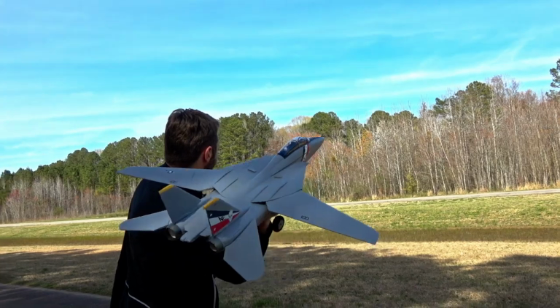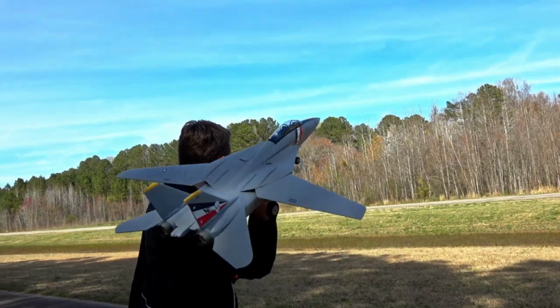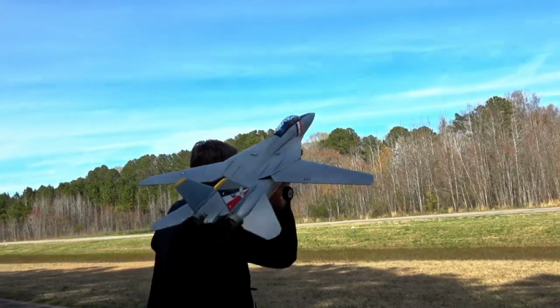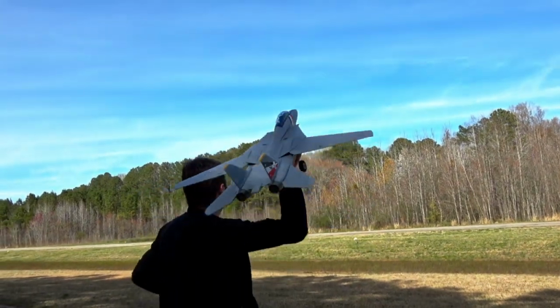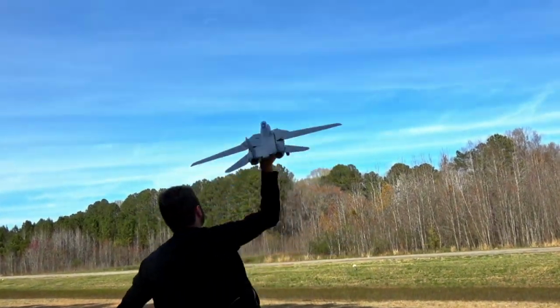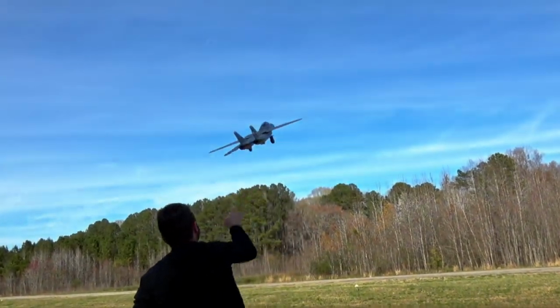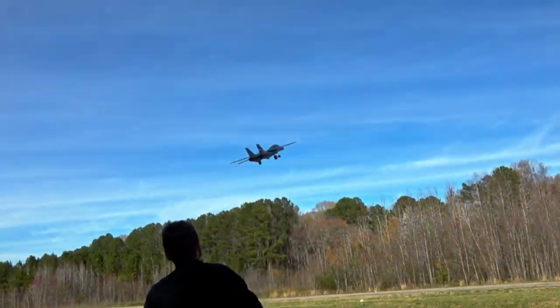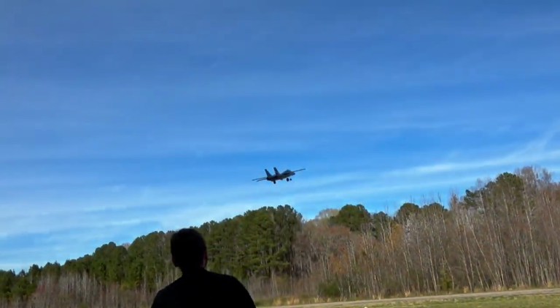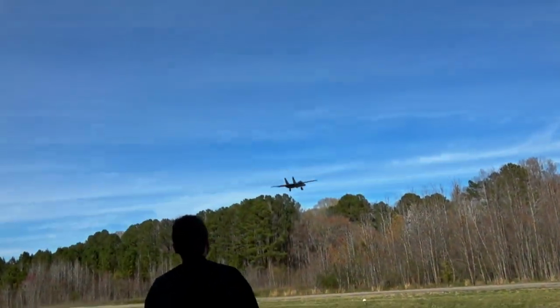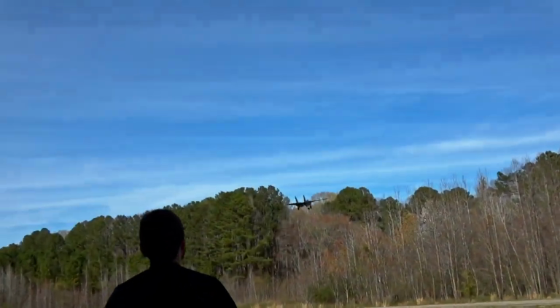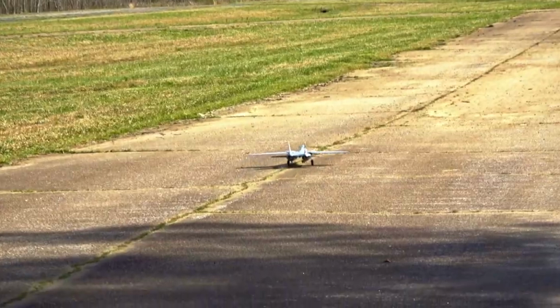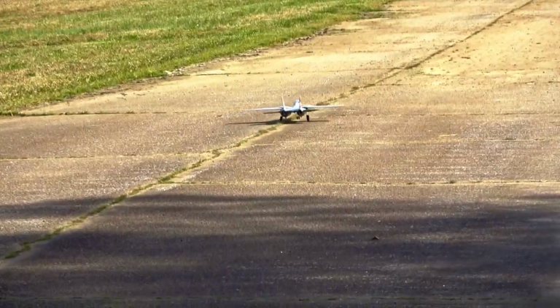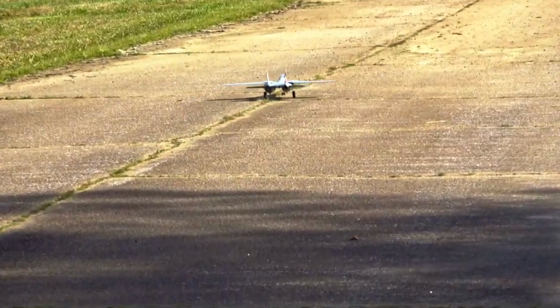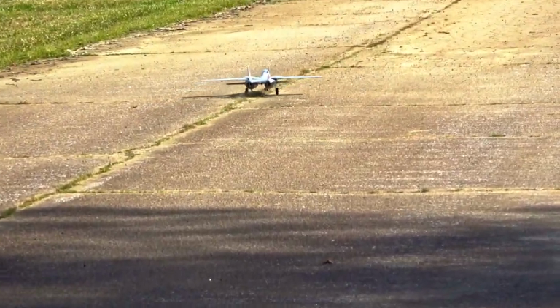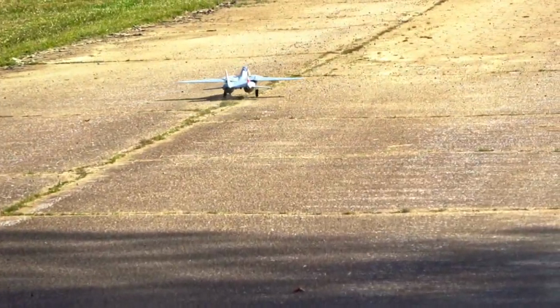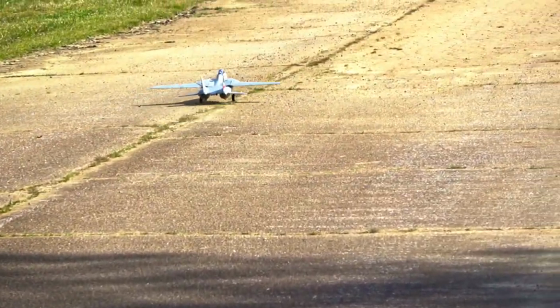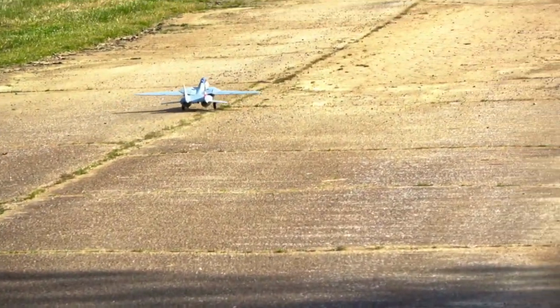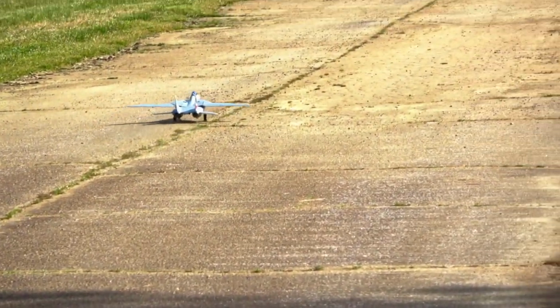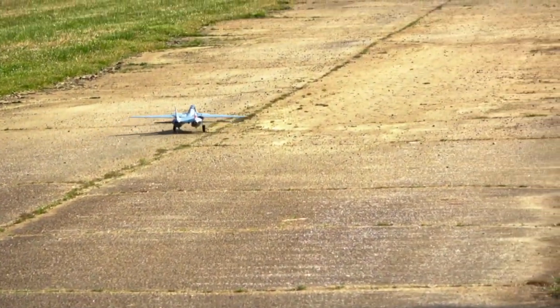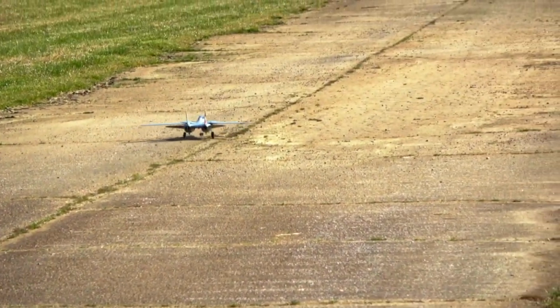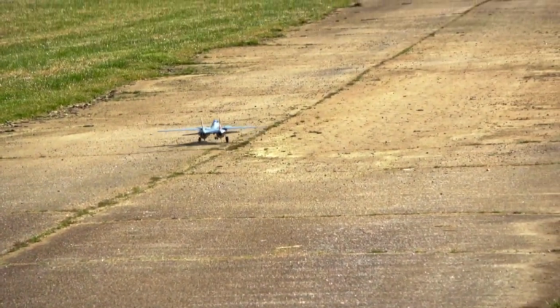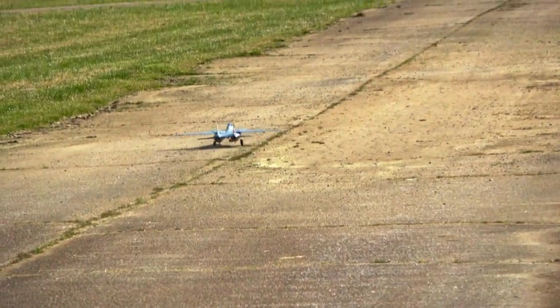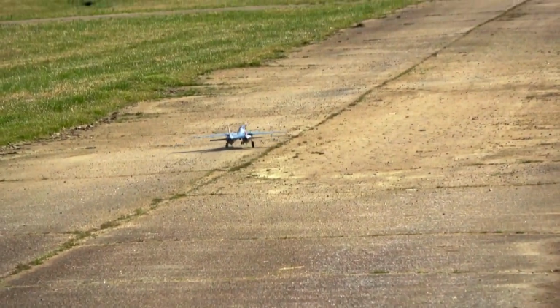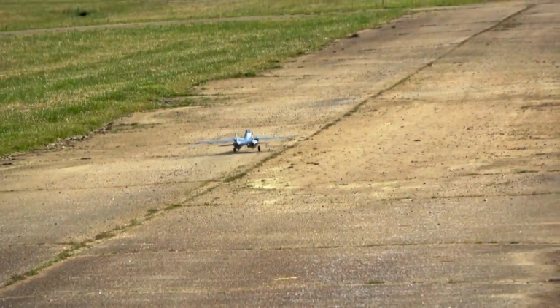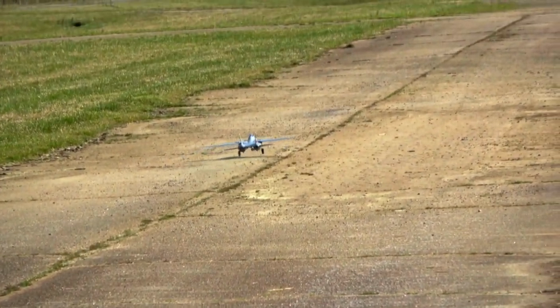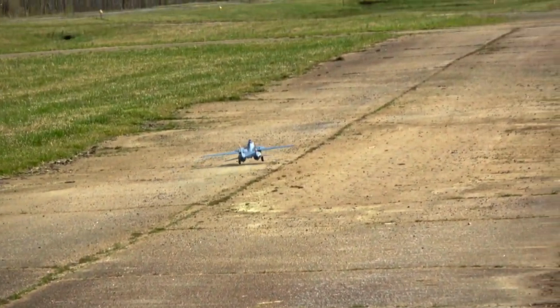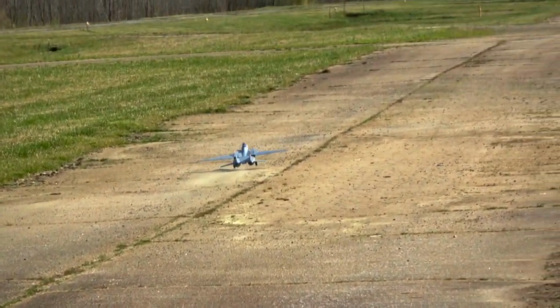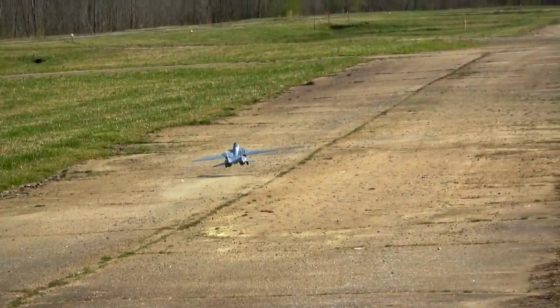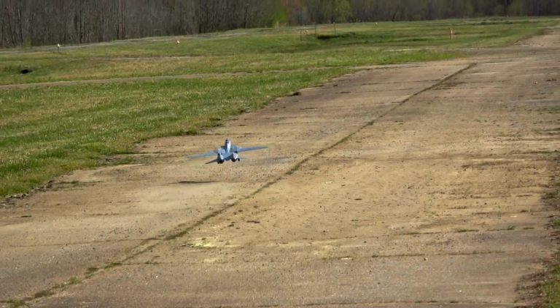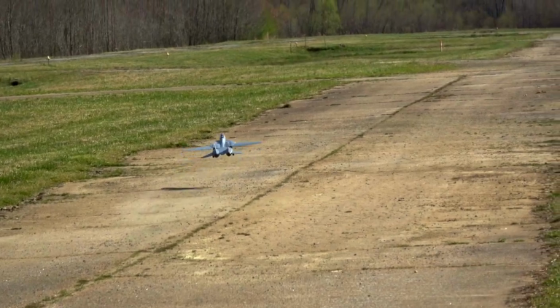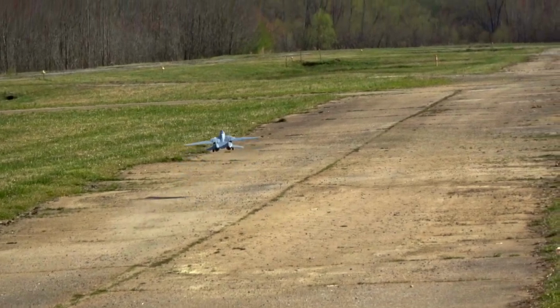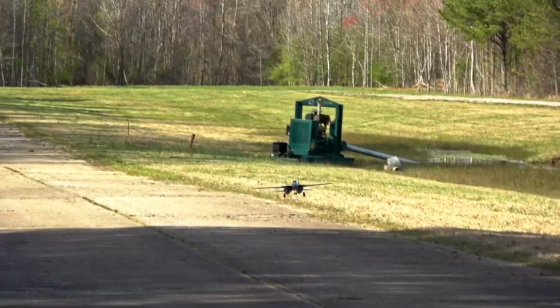We got the new E-Flight F-14 Twin 40mm and it's a challenging little jet.